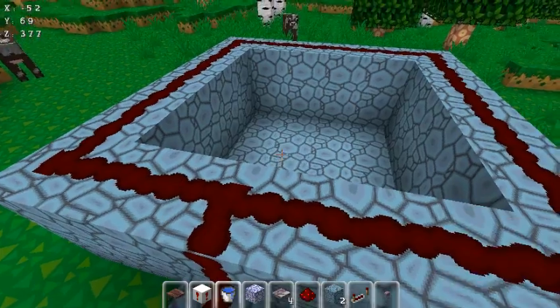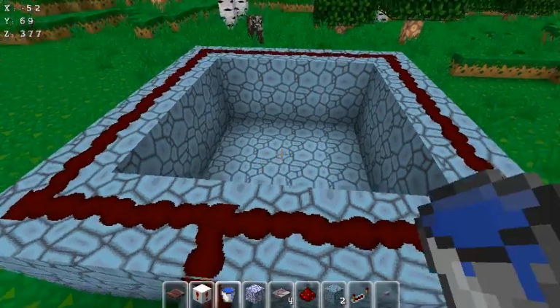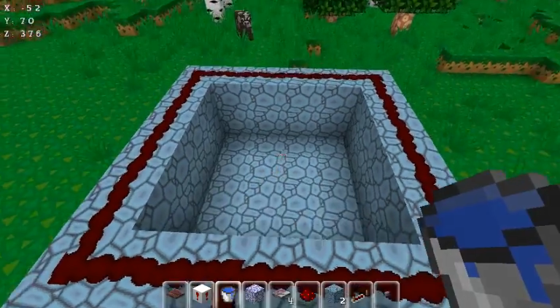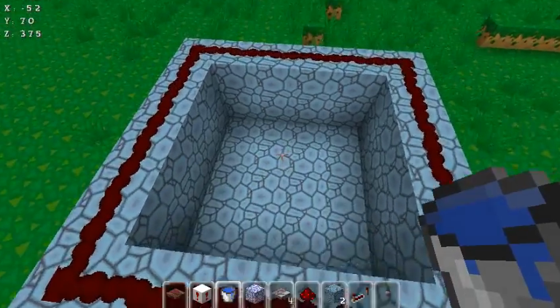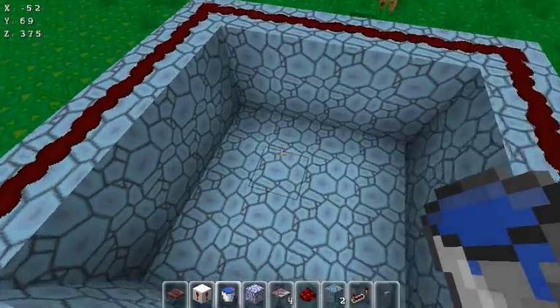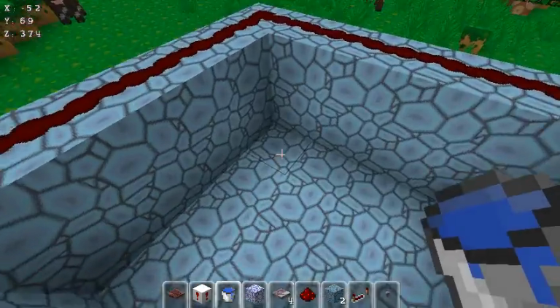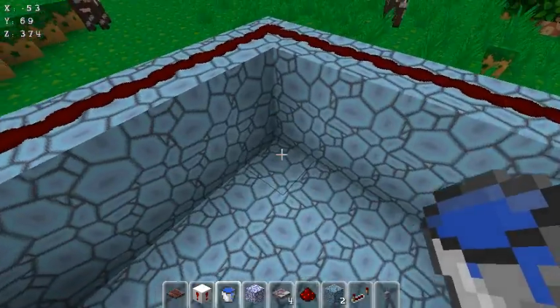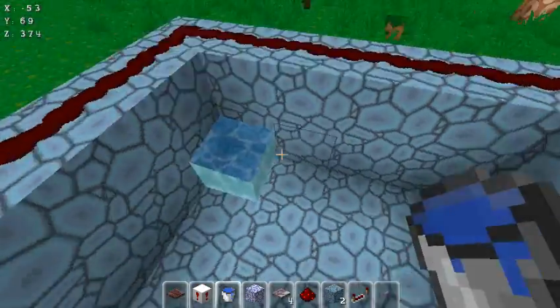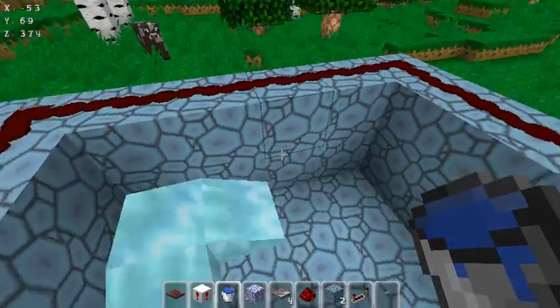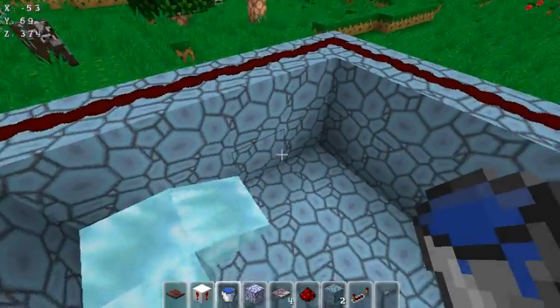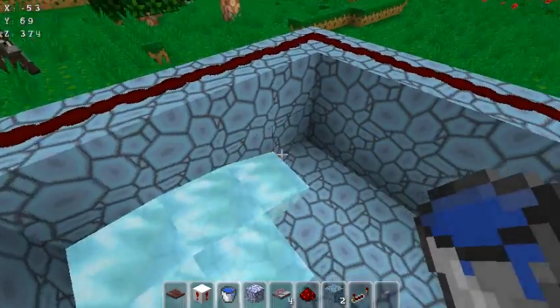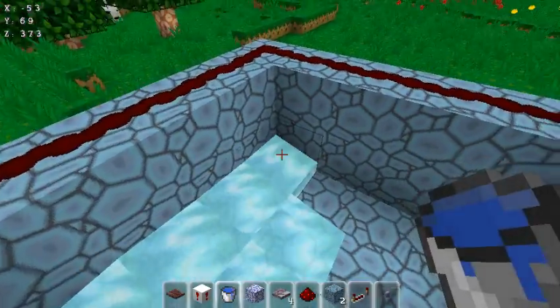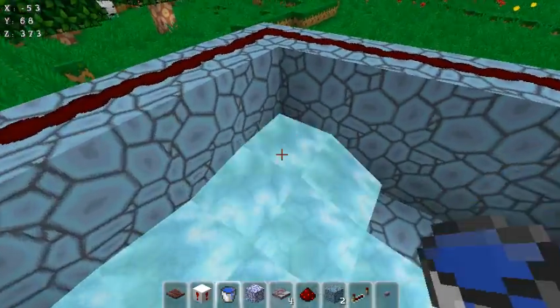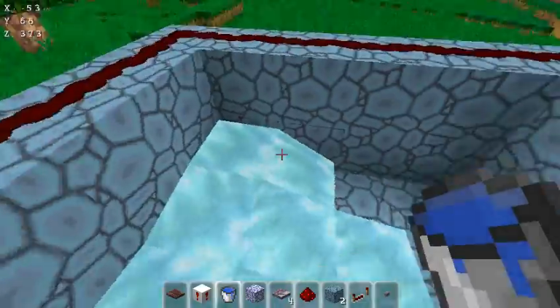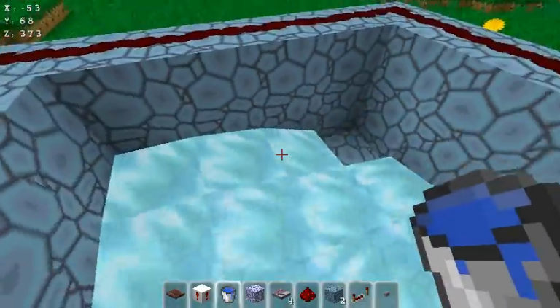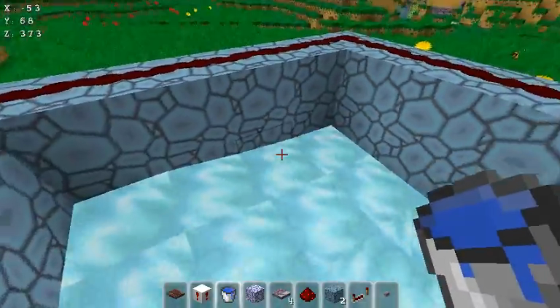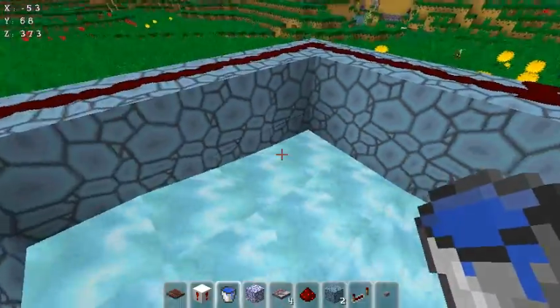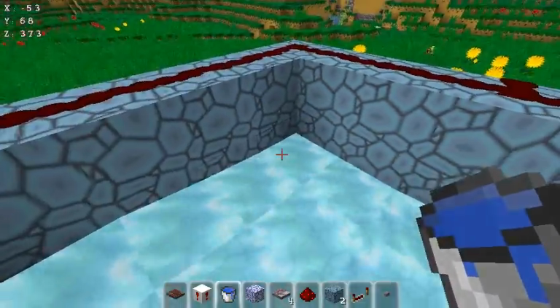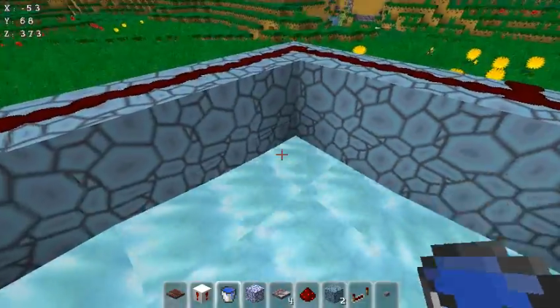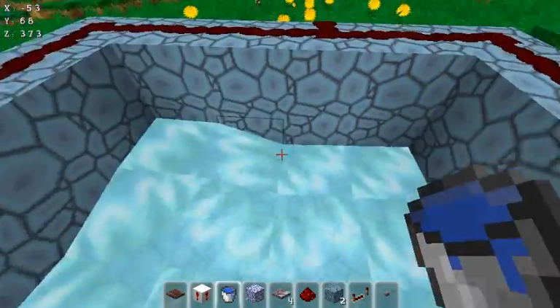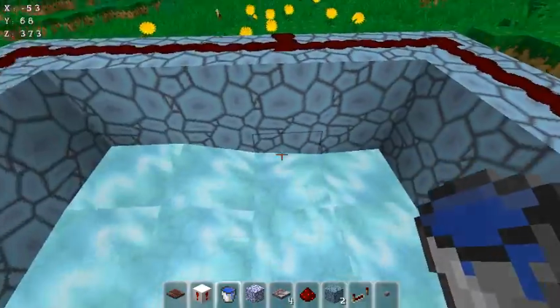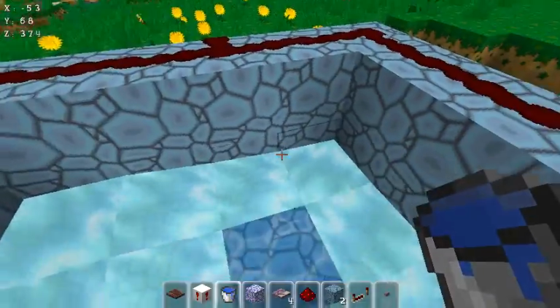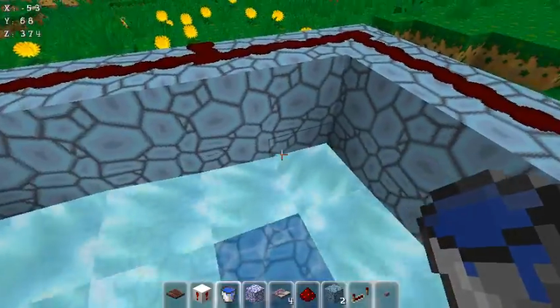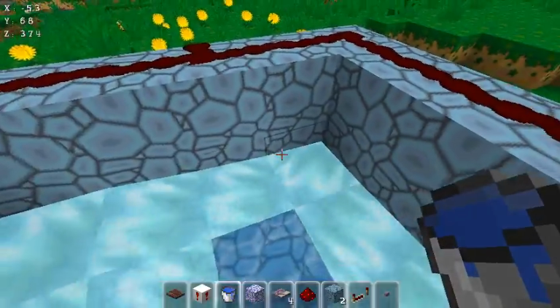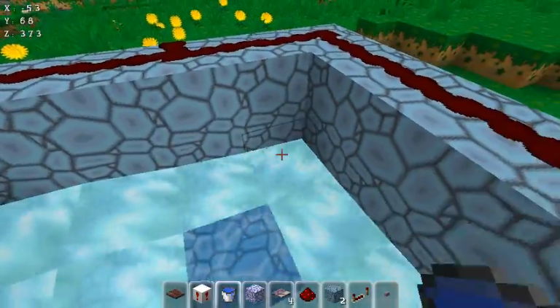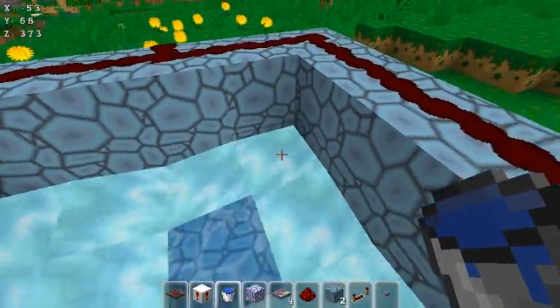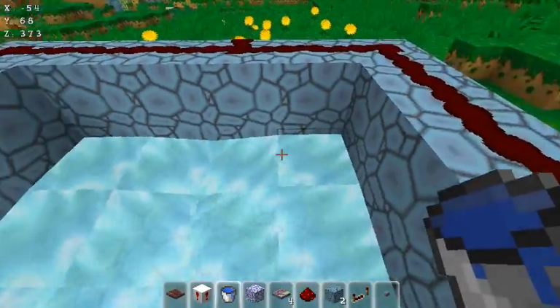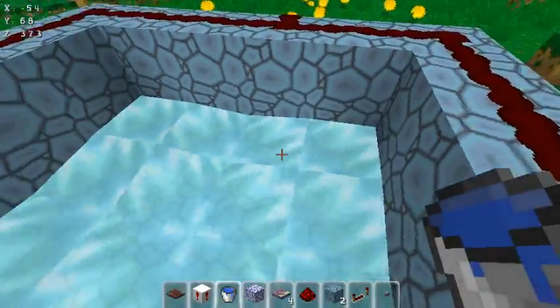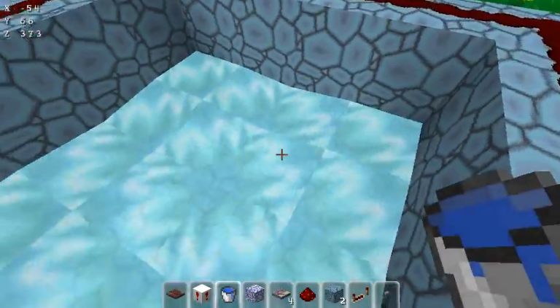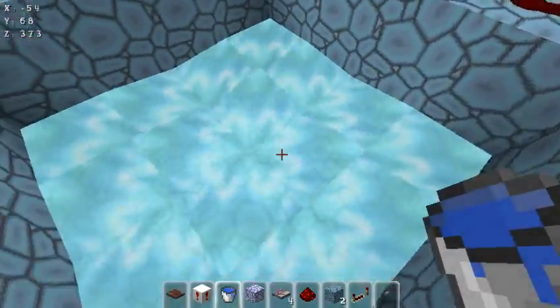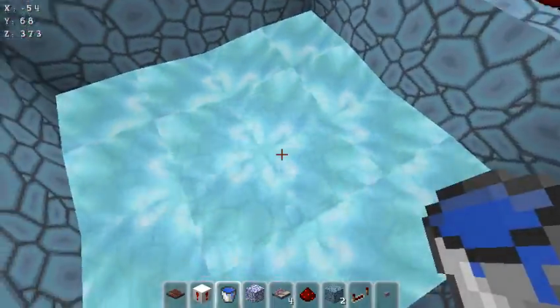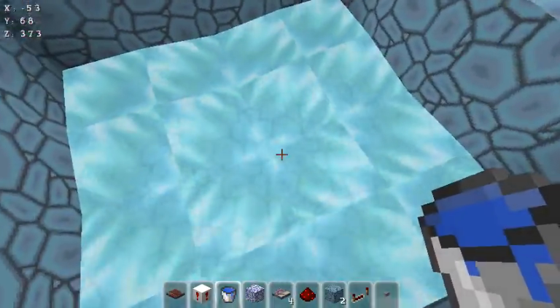You put one block of water in each corner to get a central flowing current.